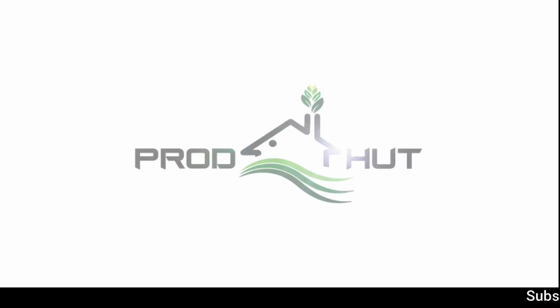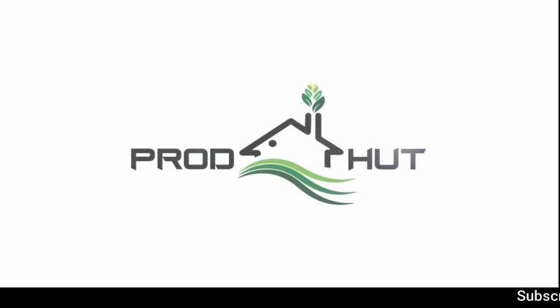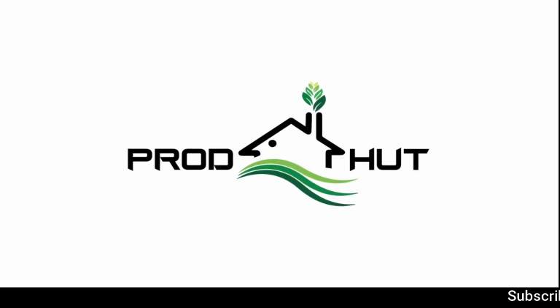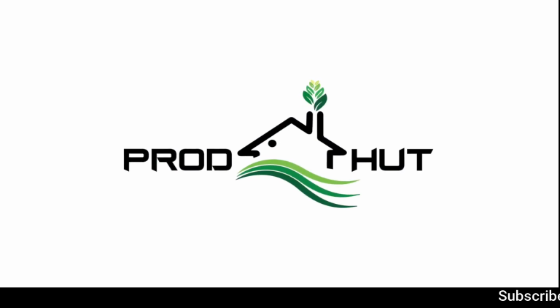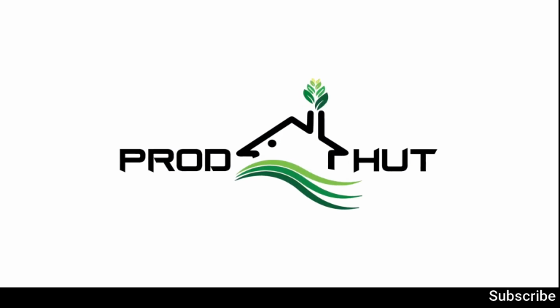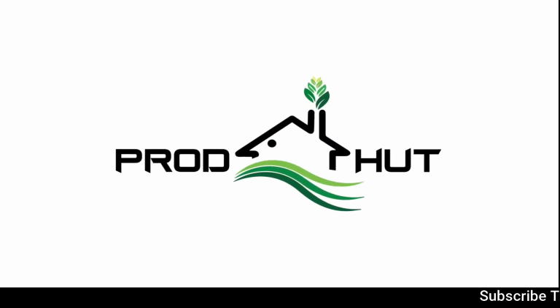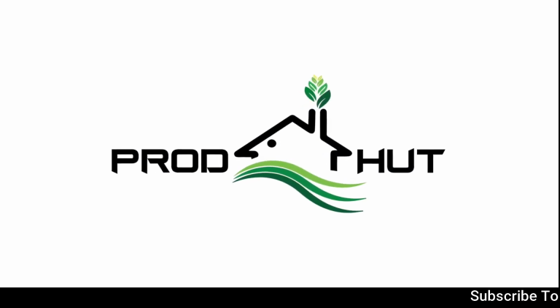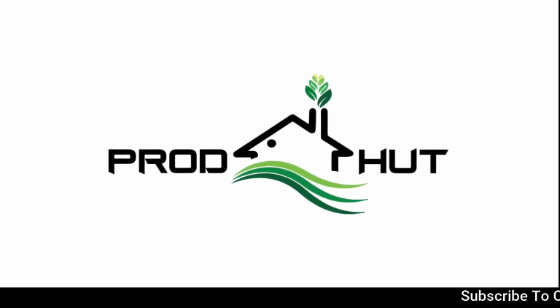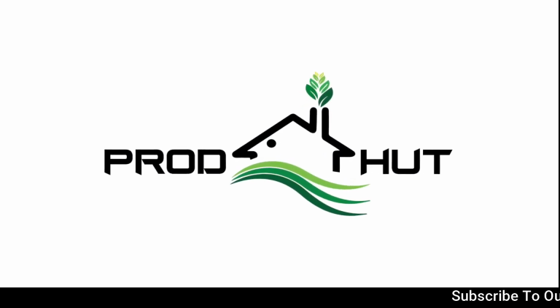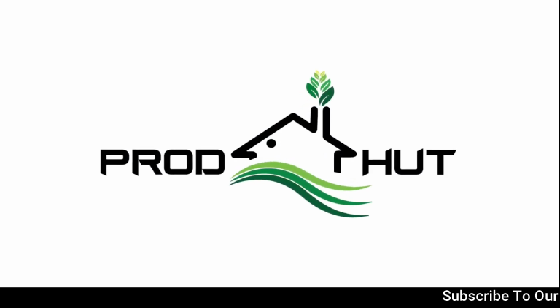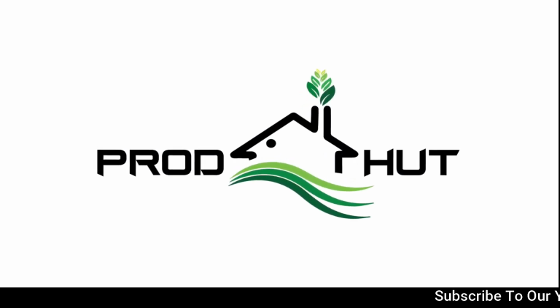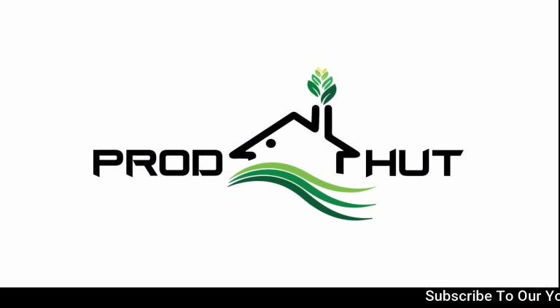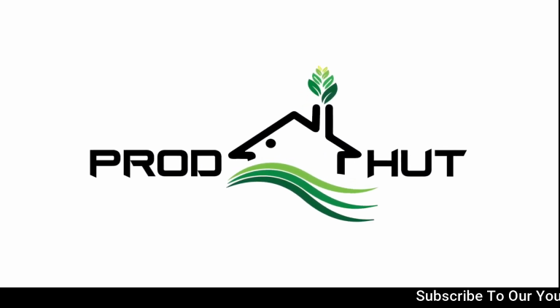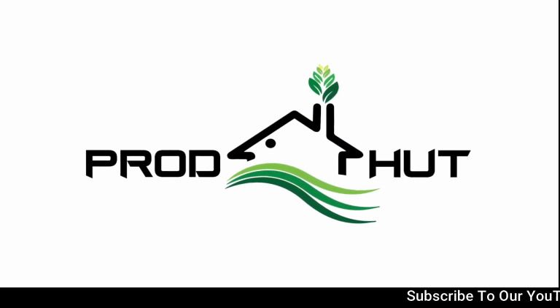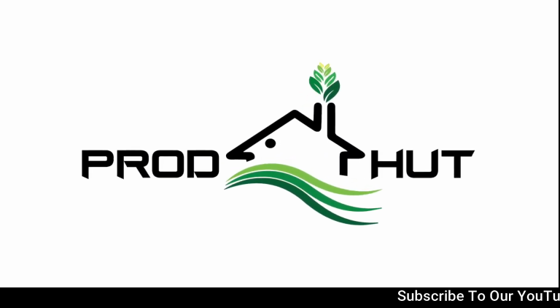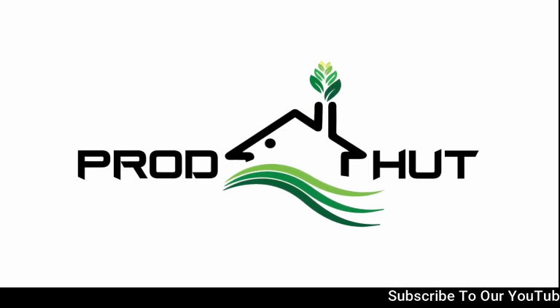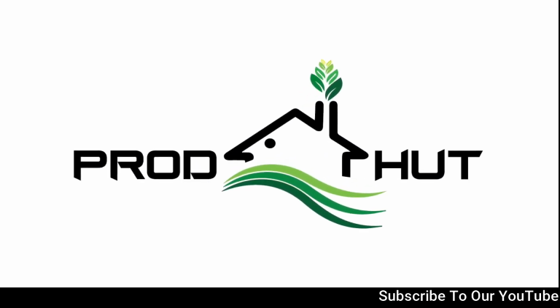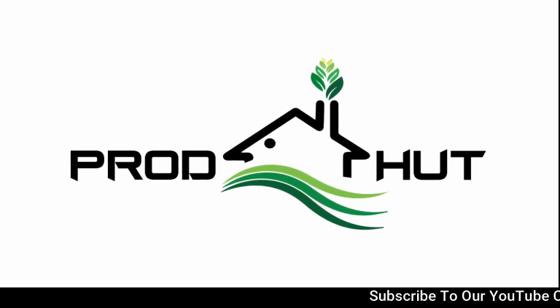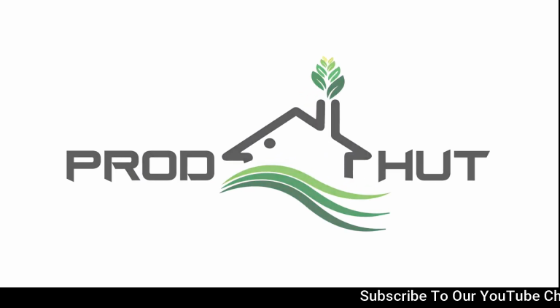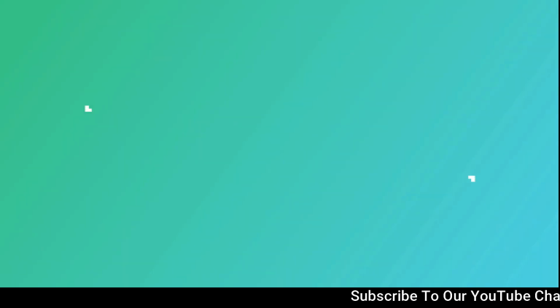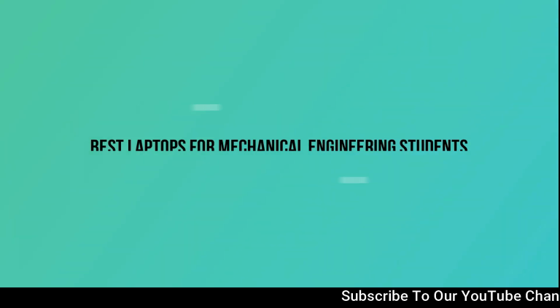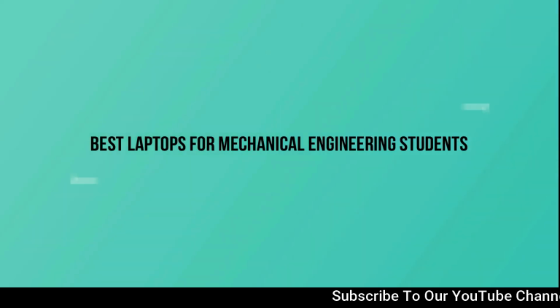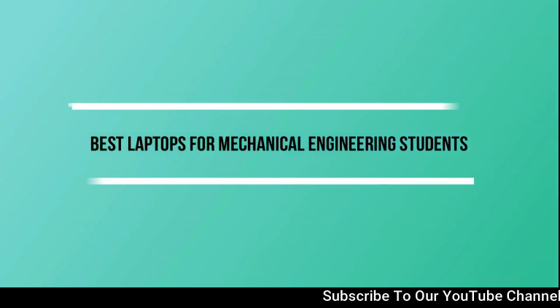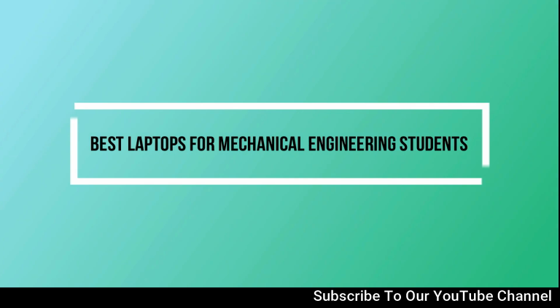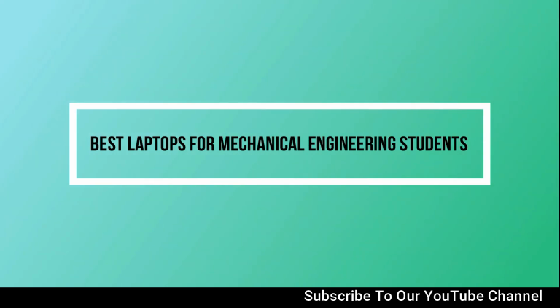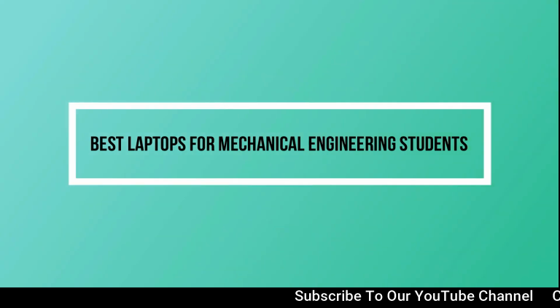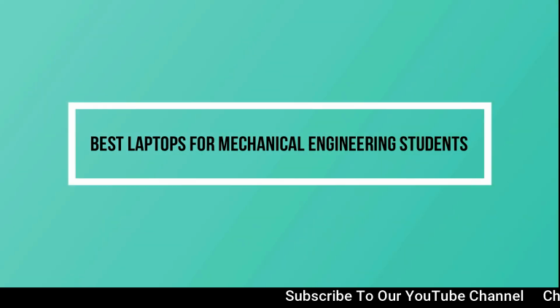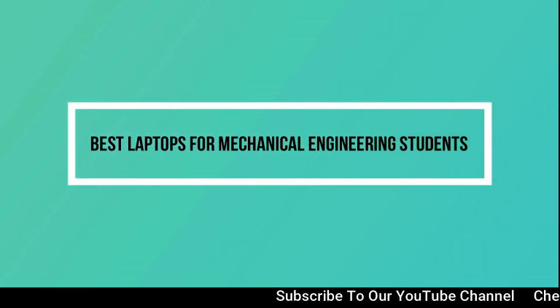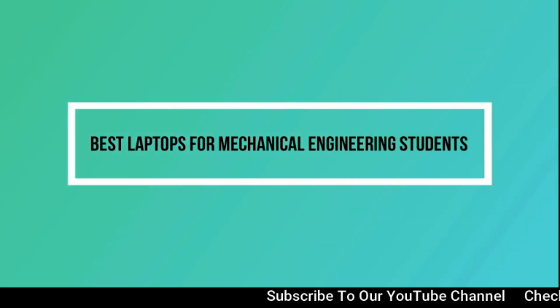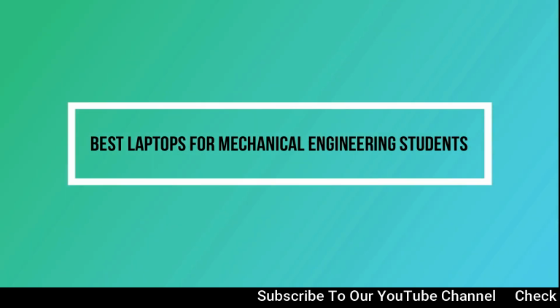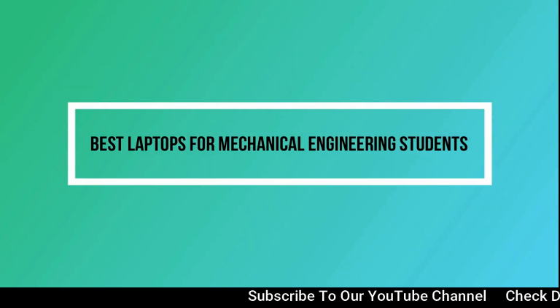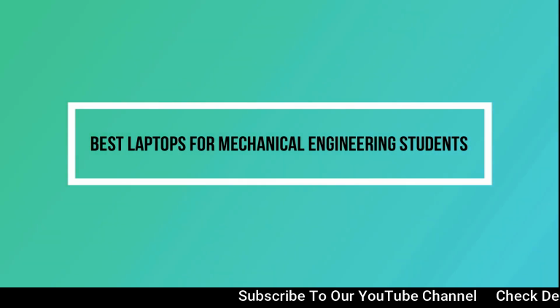Hello everyone and welcome back to Broadheart channel. Today we are going to discuss the best laptops for mechanical engineering students.